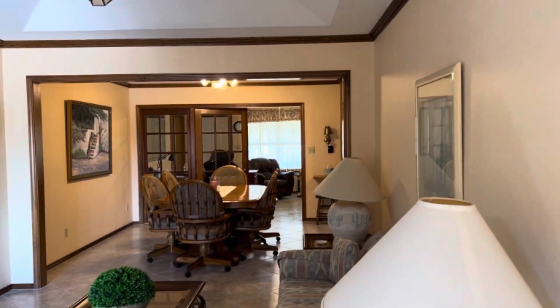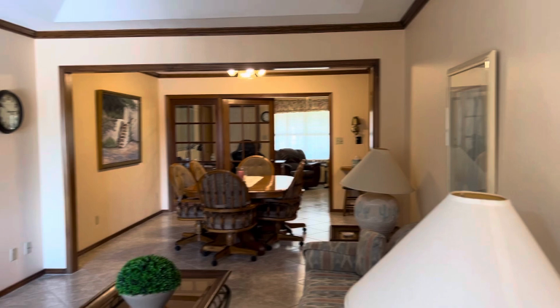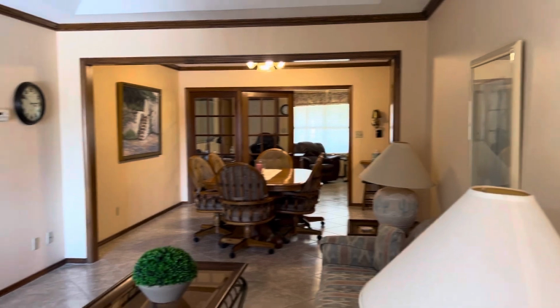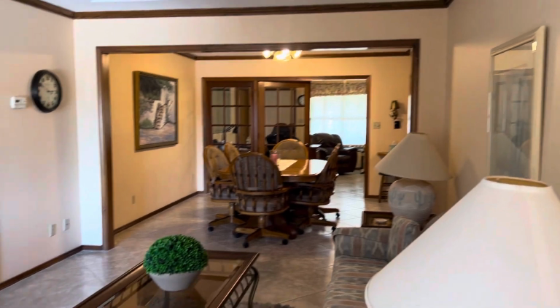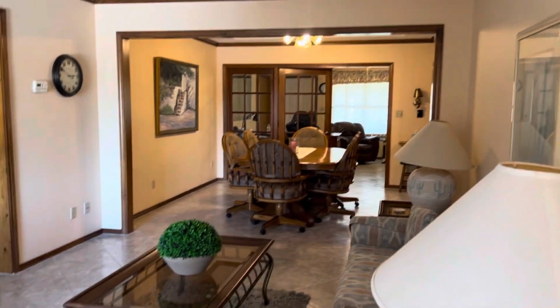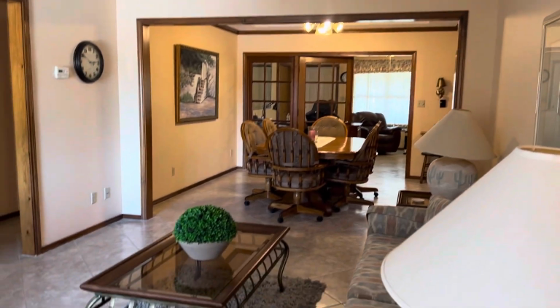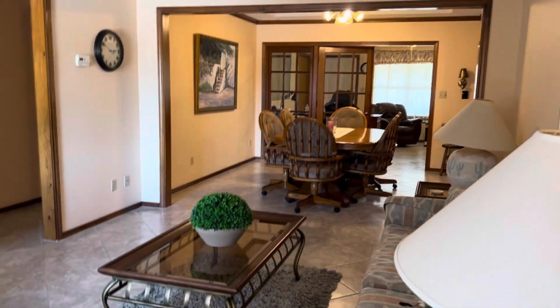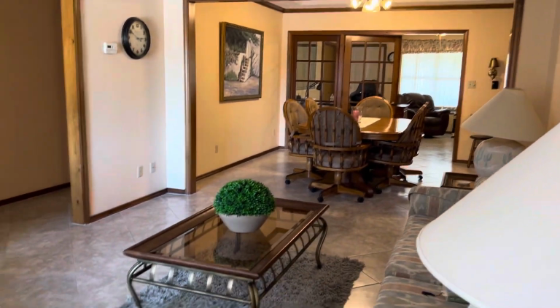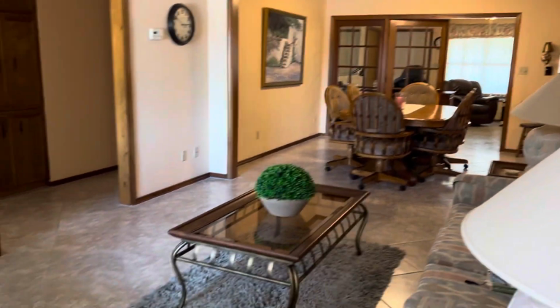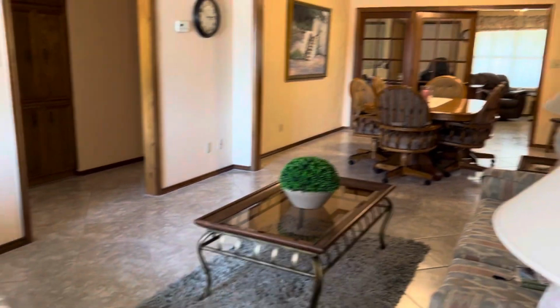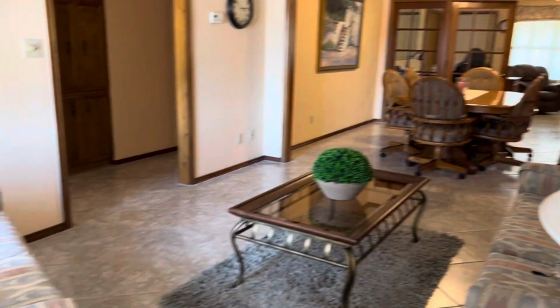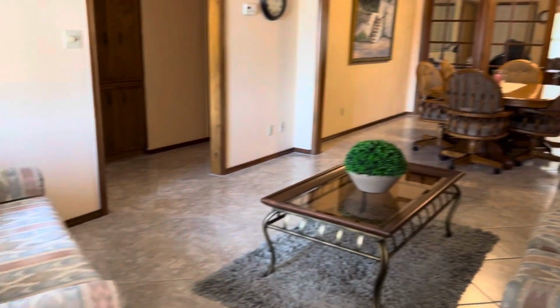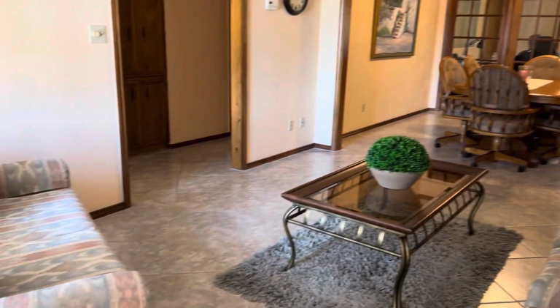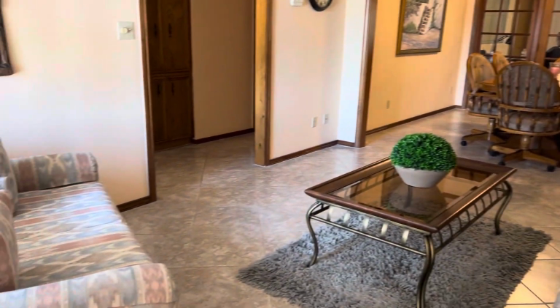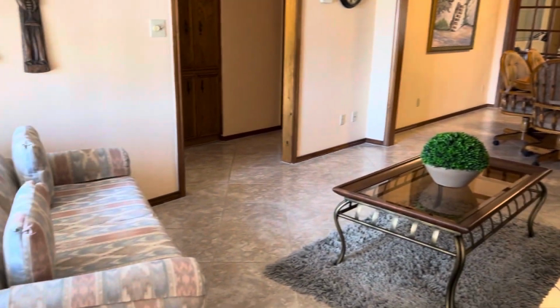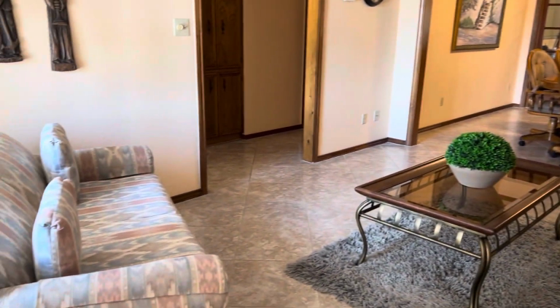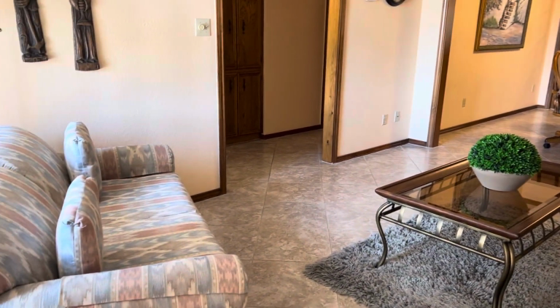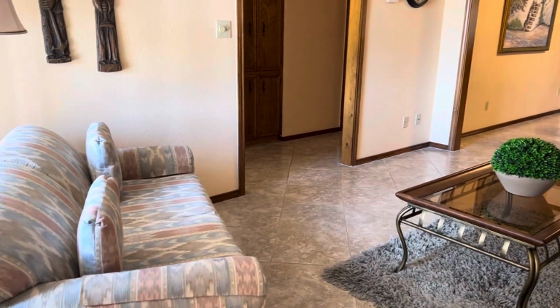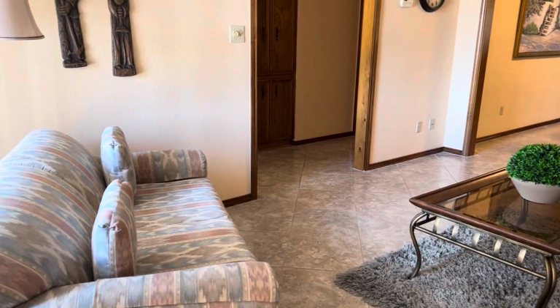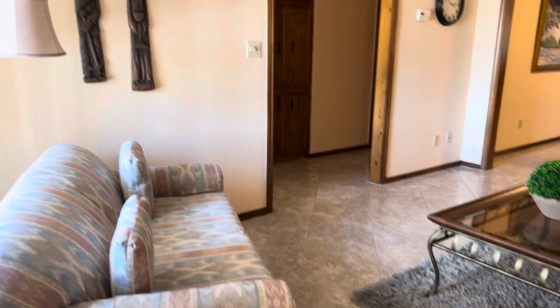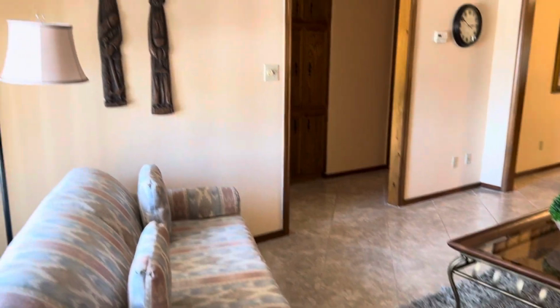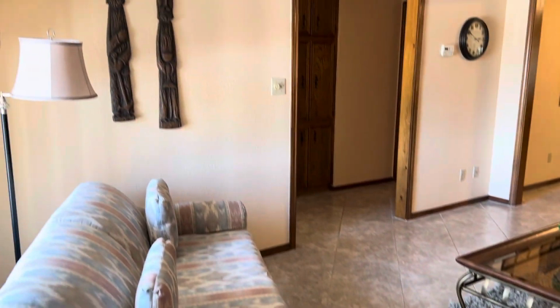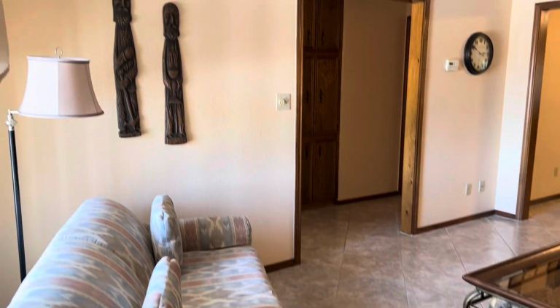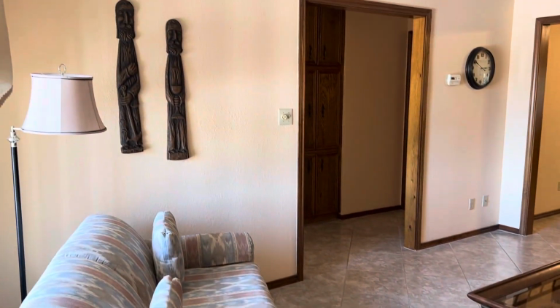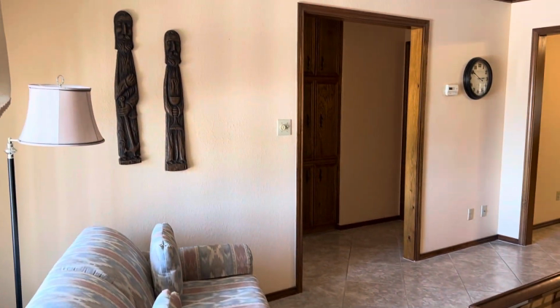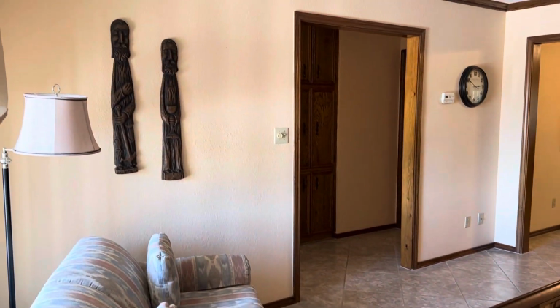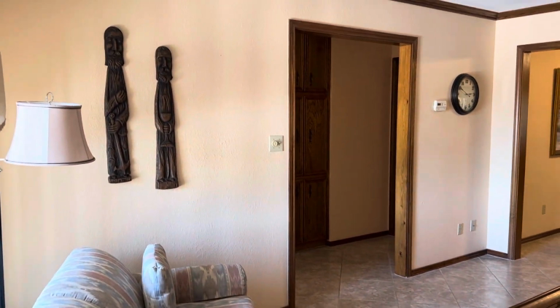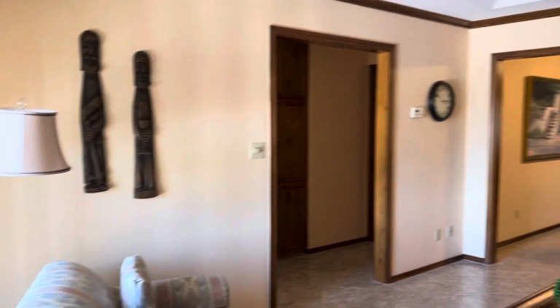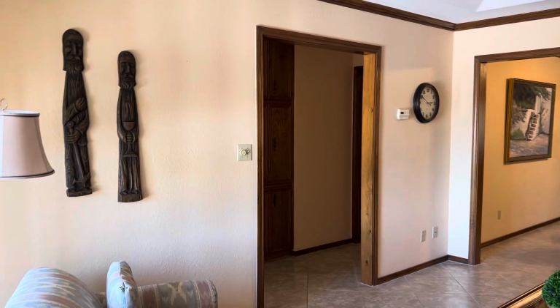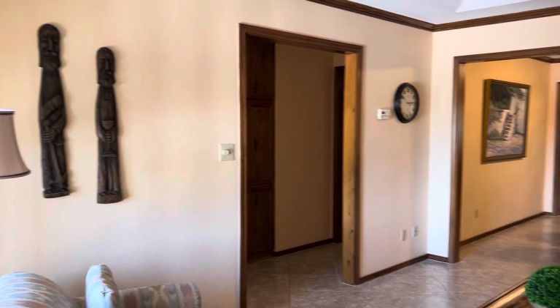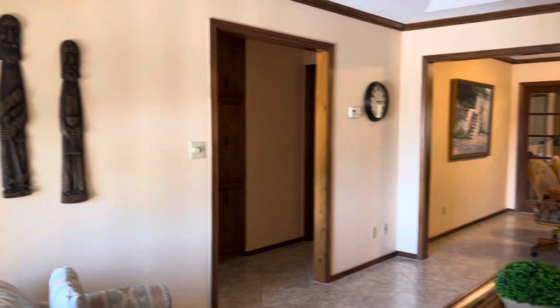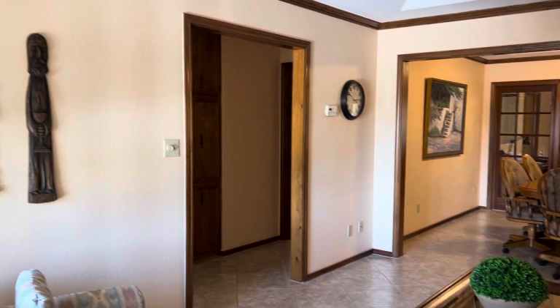Here's the living room with all the furniture. All this is staying.